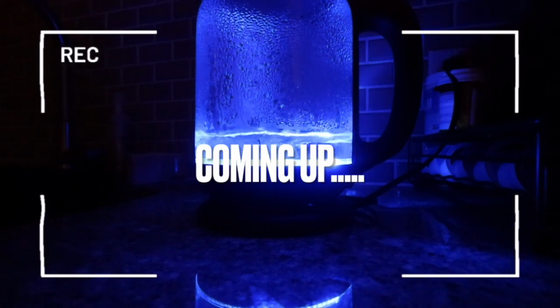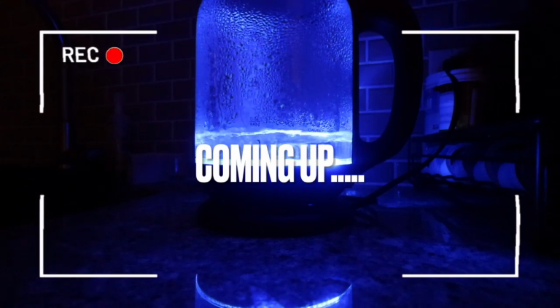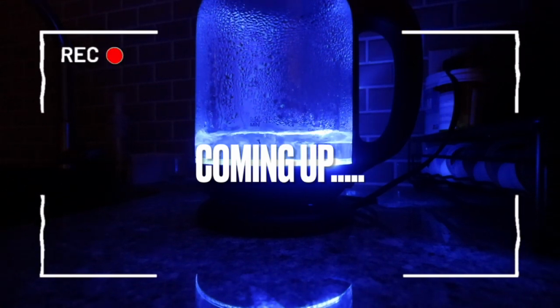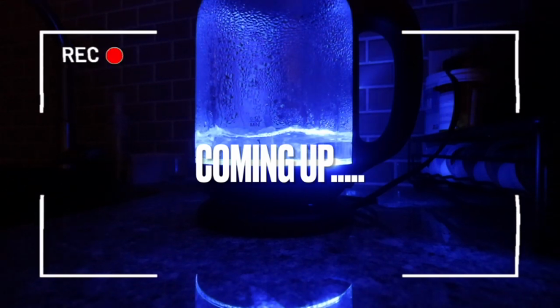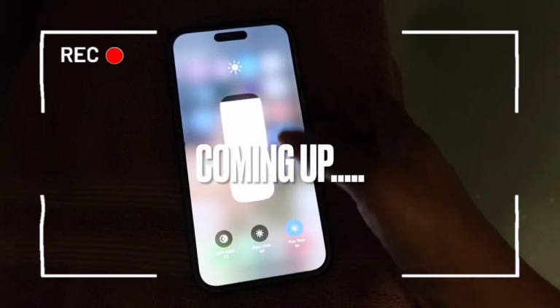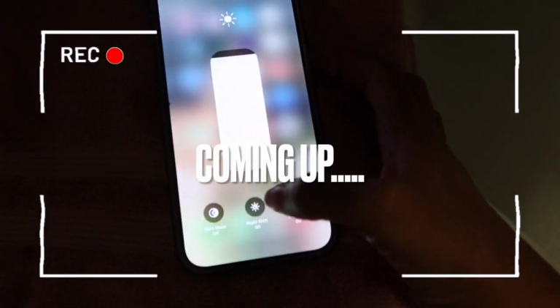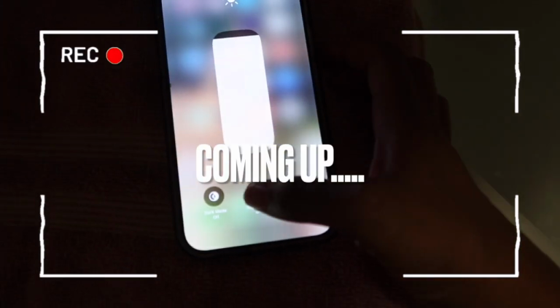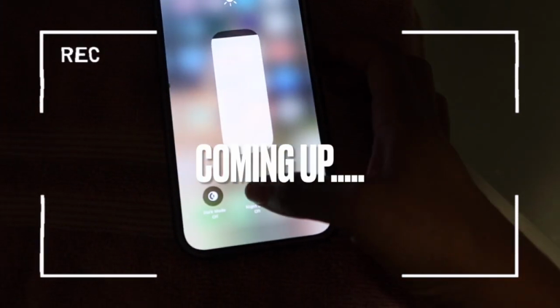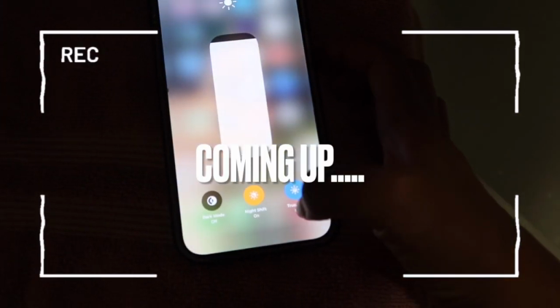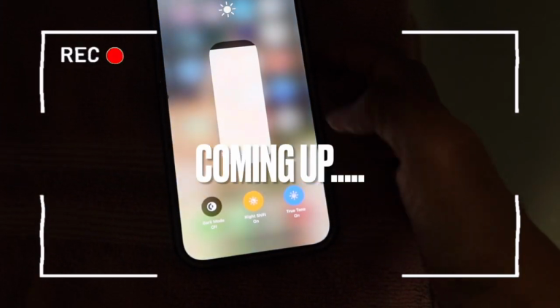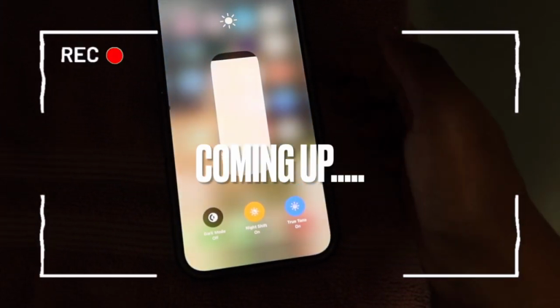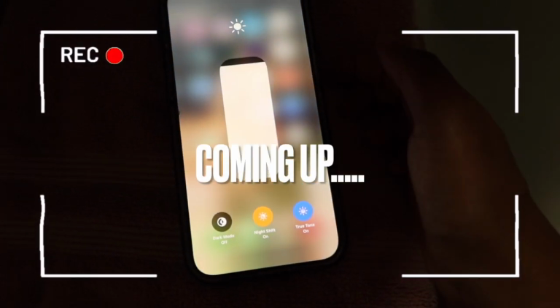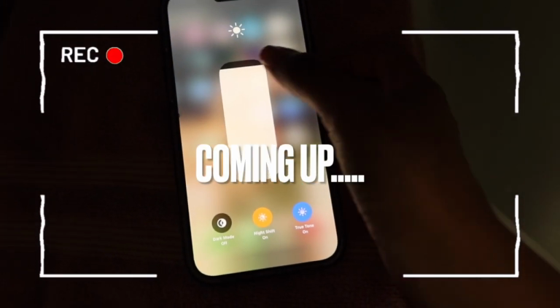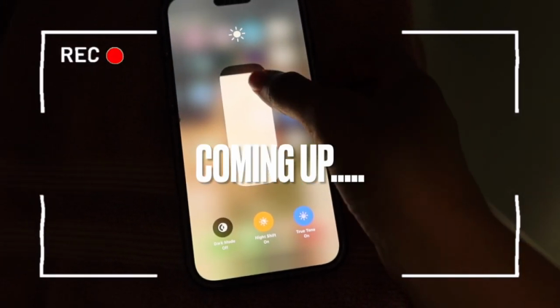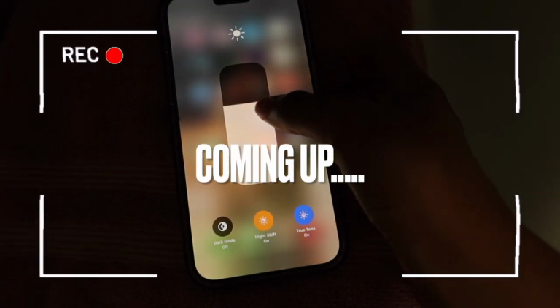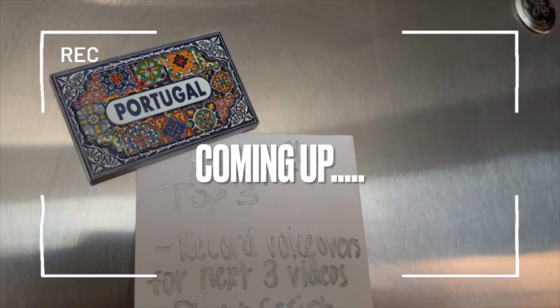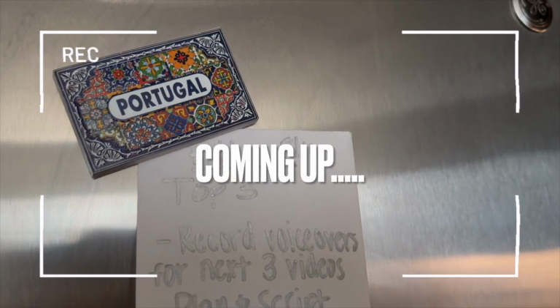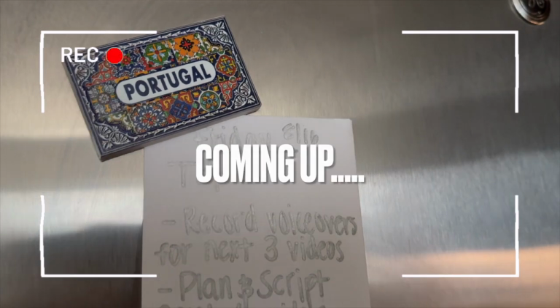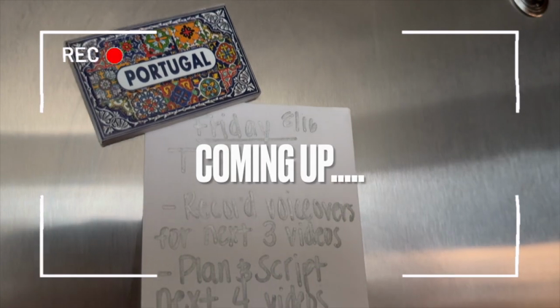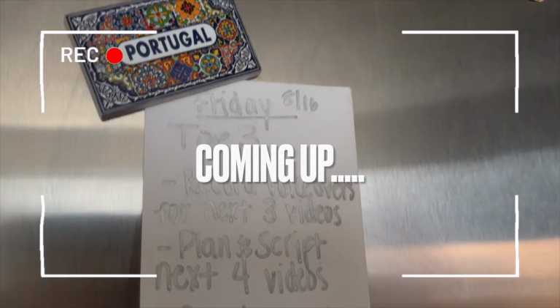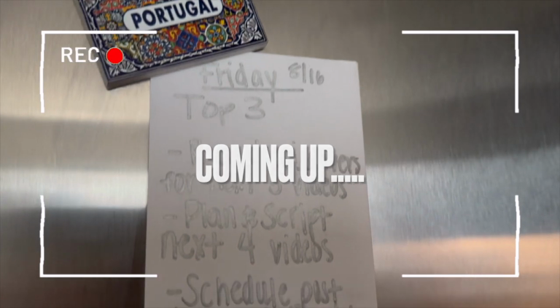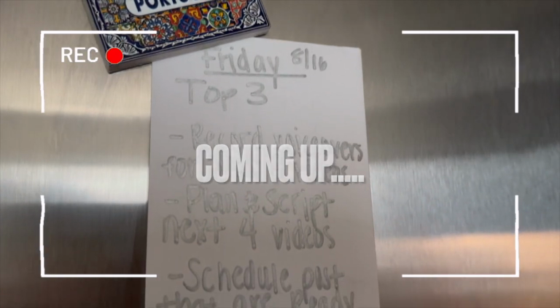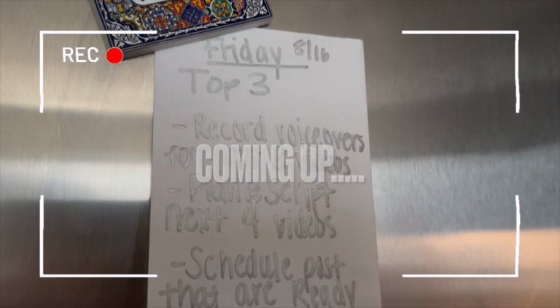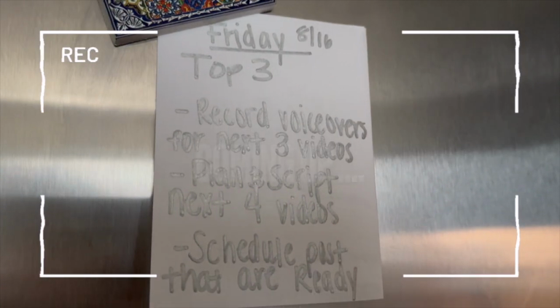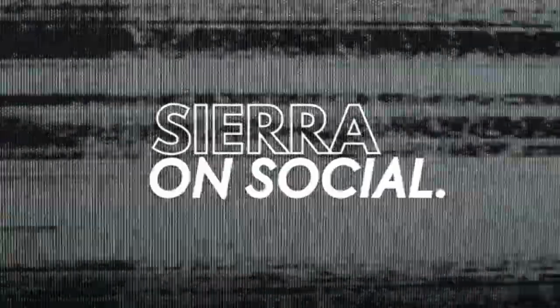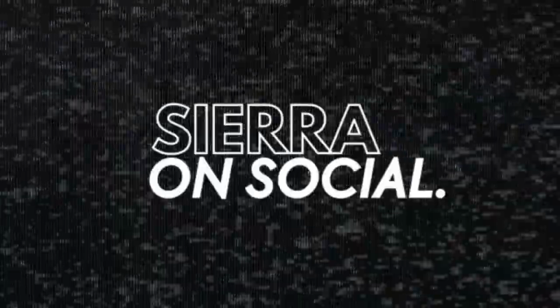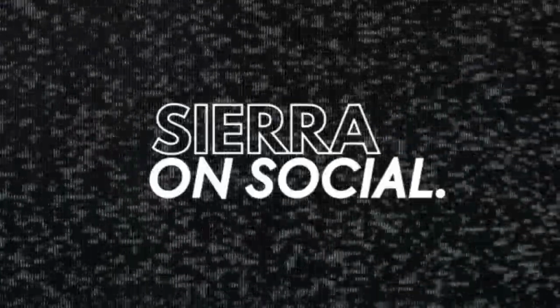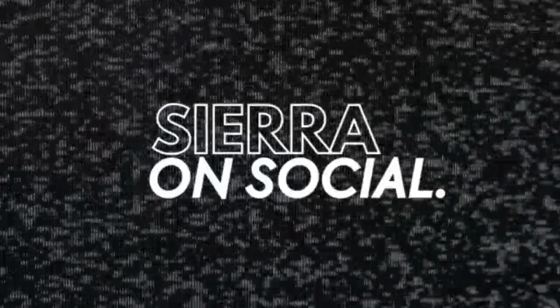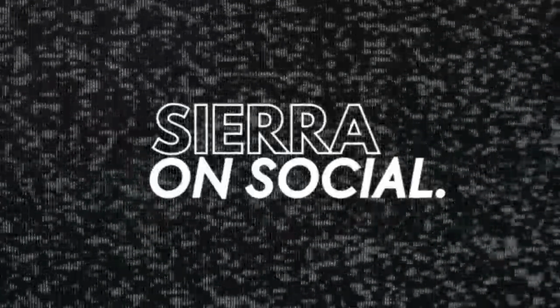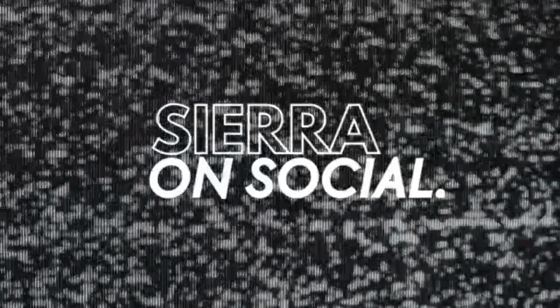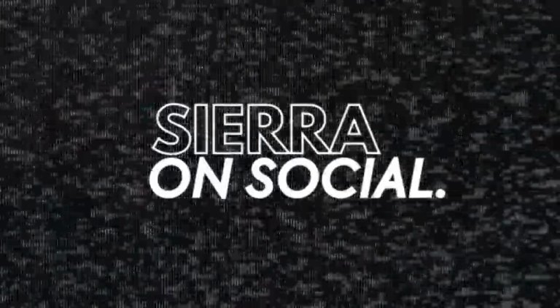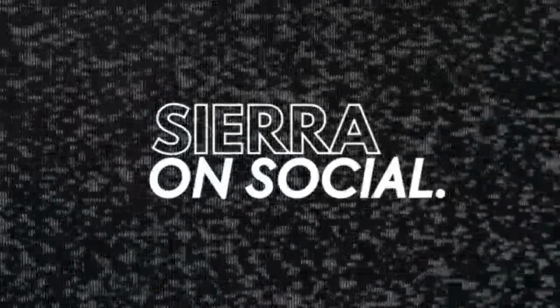Let me tell you this — it's possible, and today I'm going to be showing you guys how to make it happen. Ready to change the way you start your mornings? Well, let's get into it.